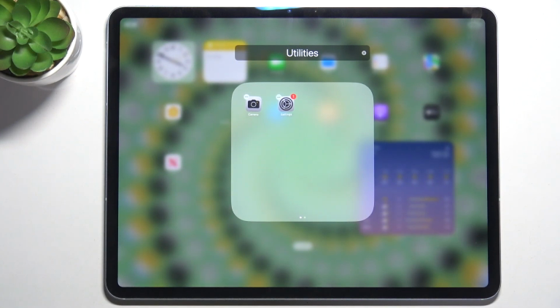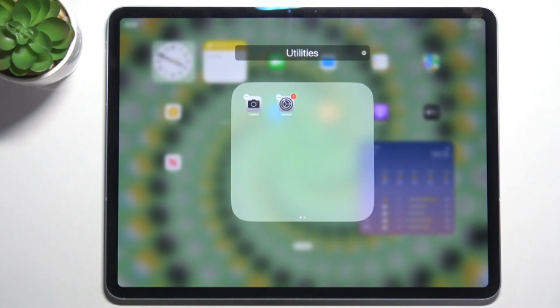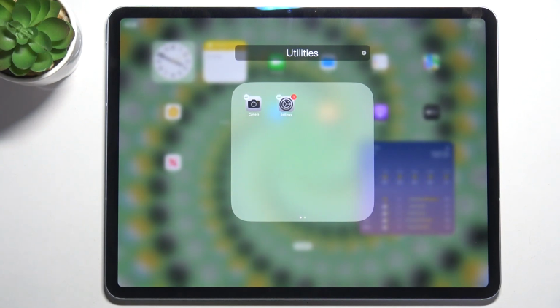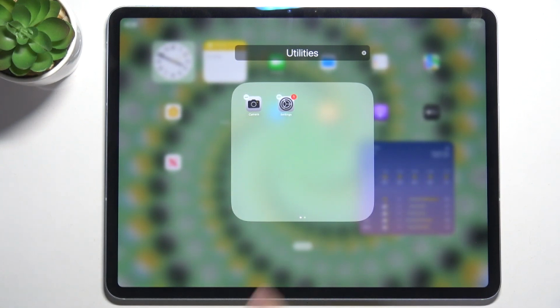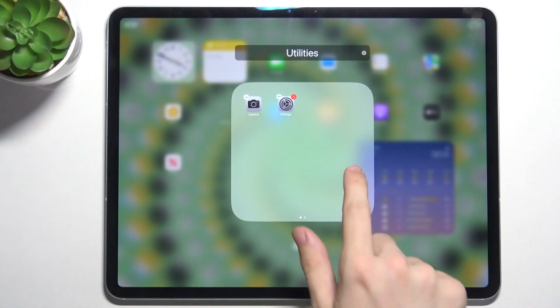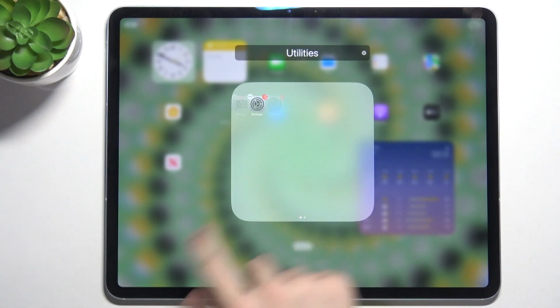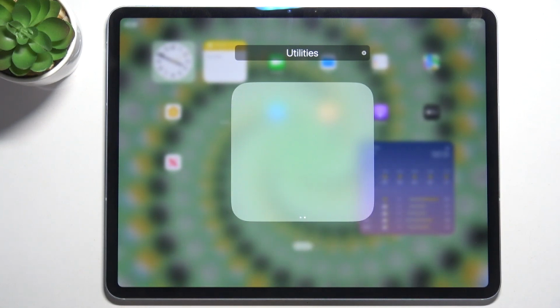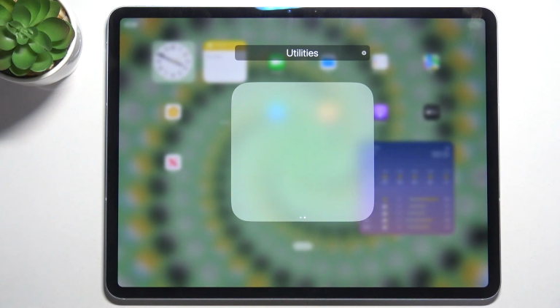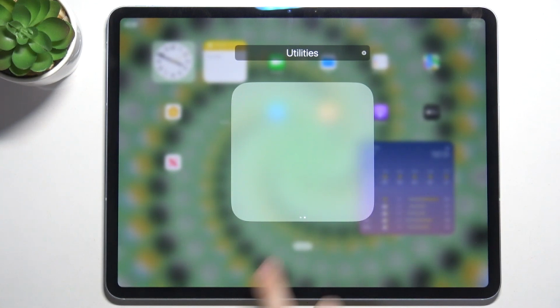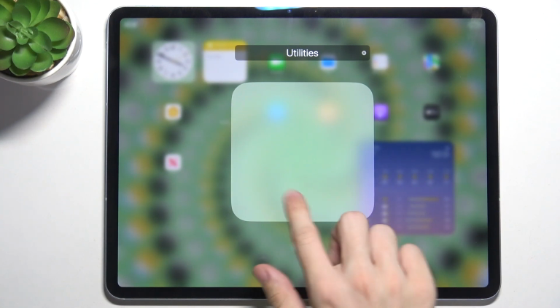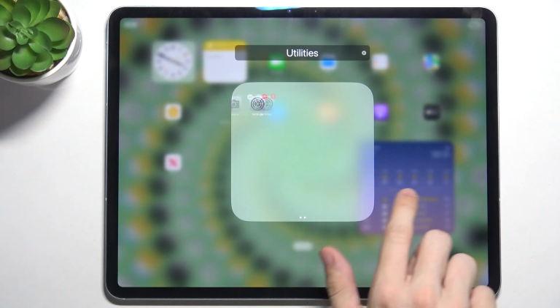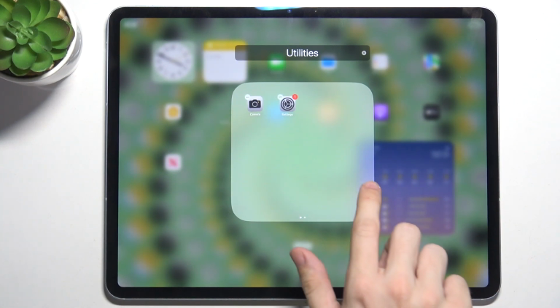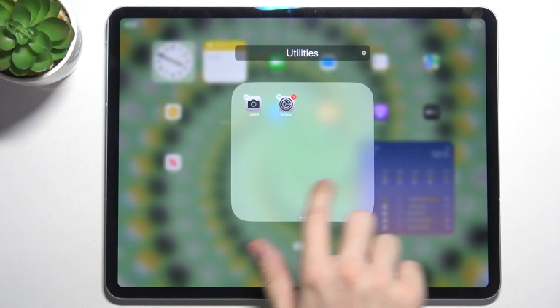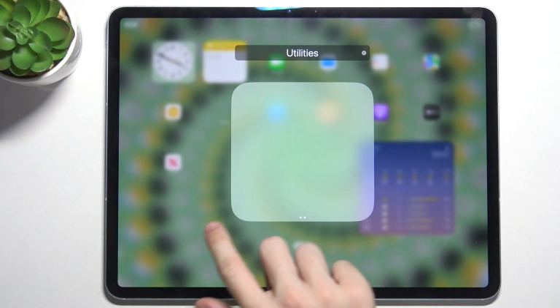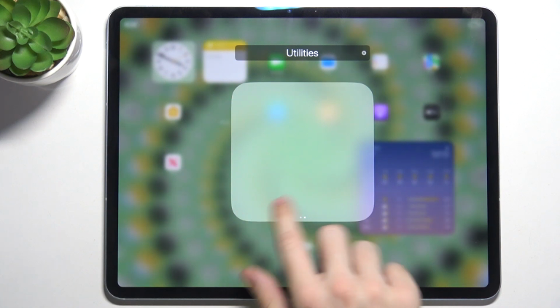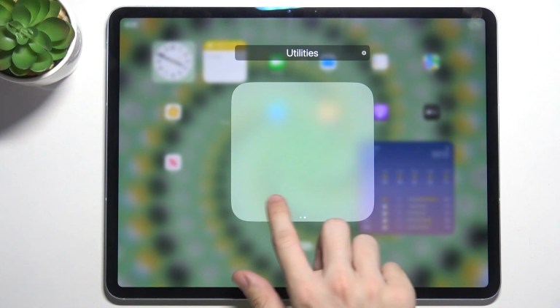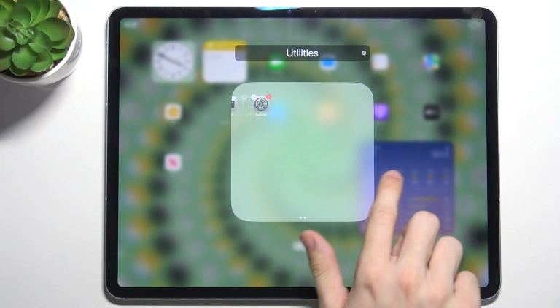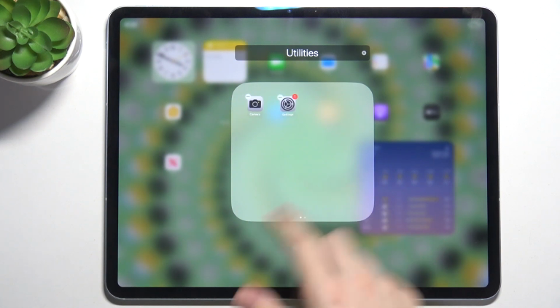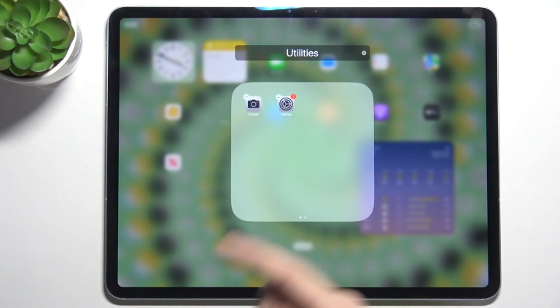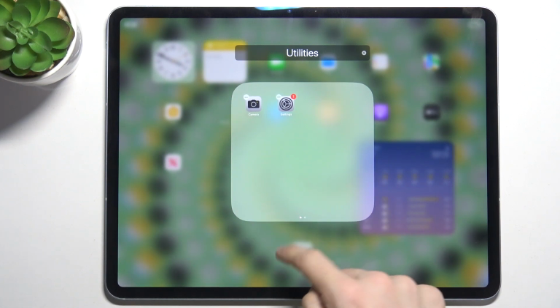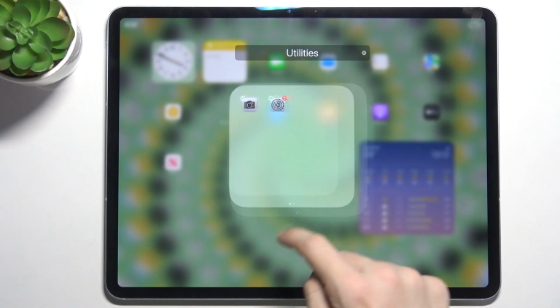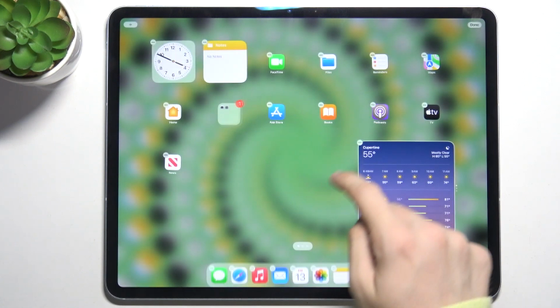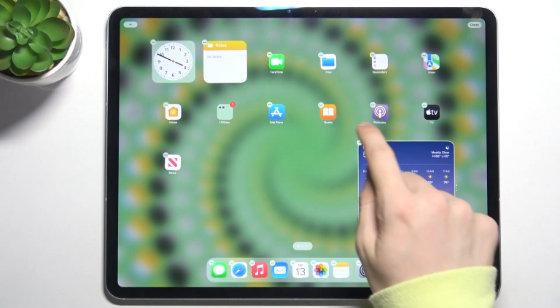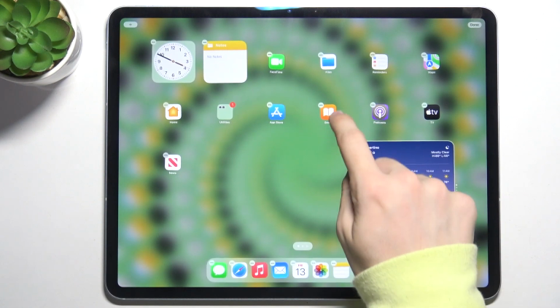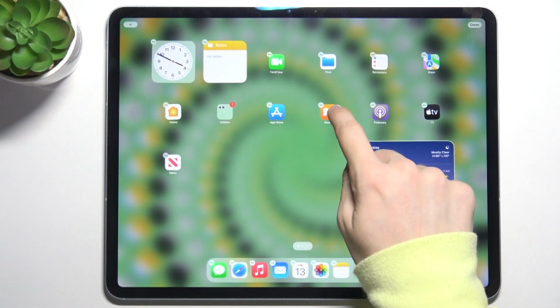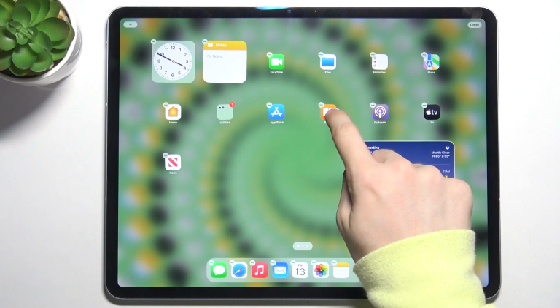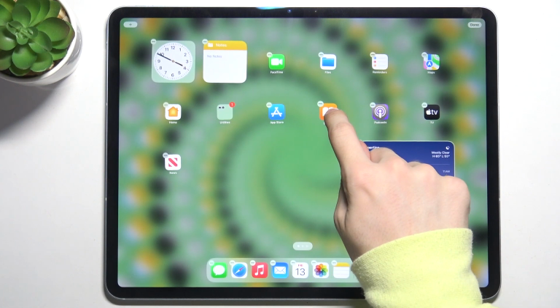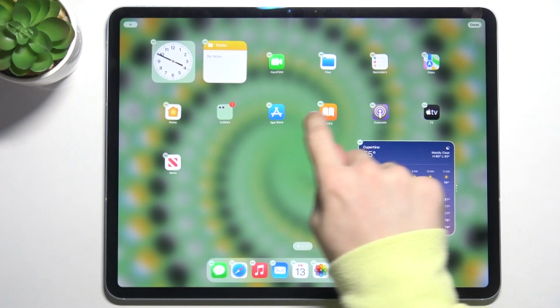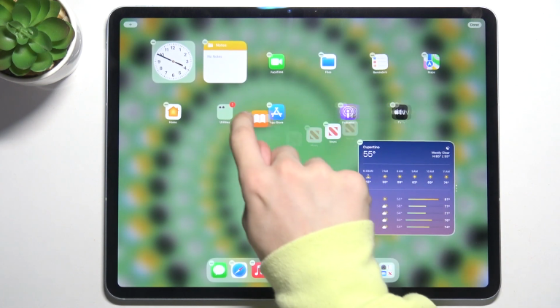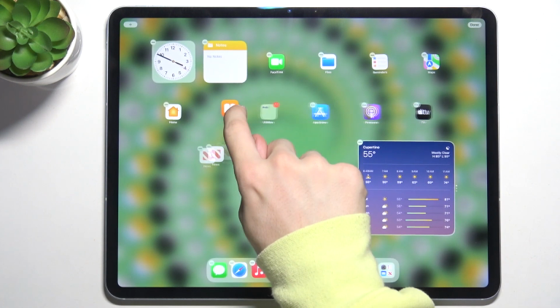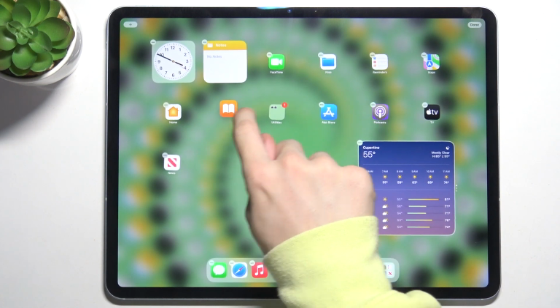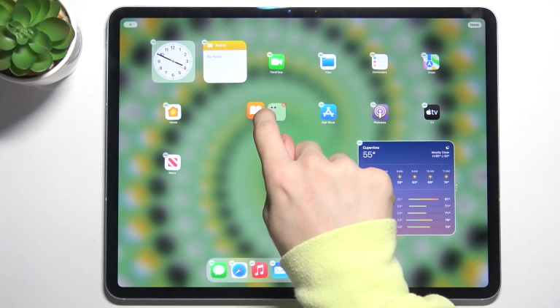You can see that in a folder you can have different pages — you can place apps on different pages like that.